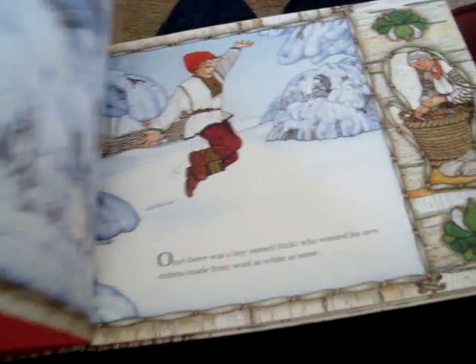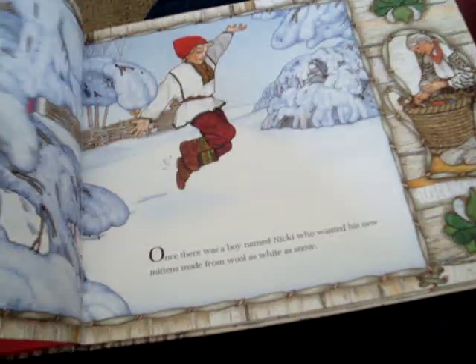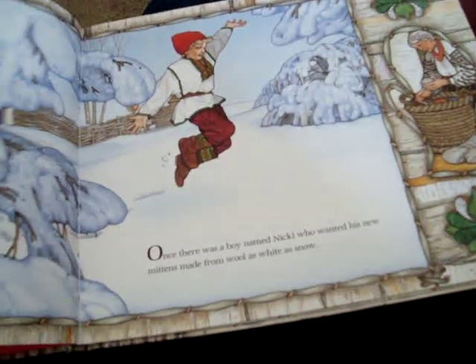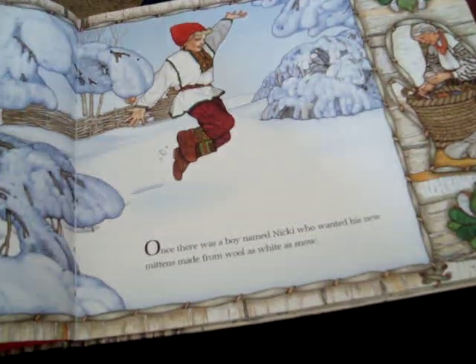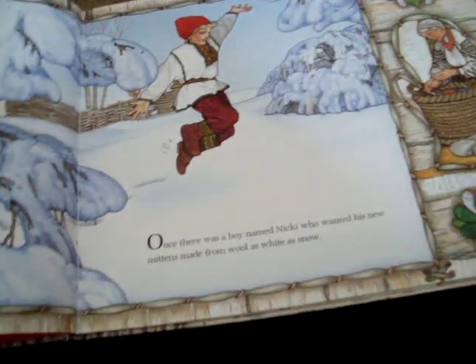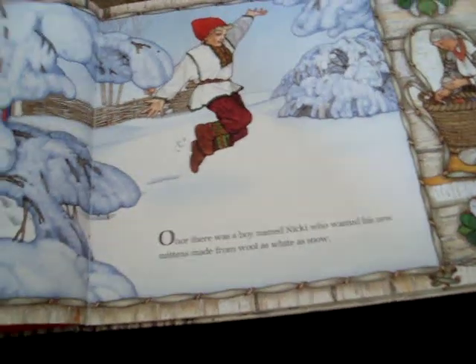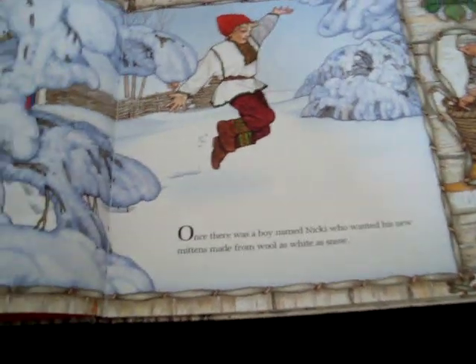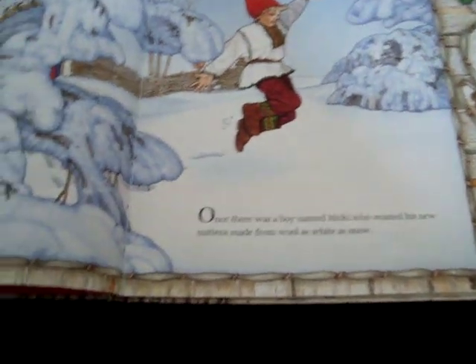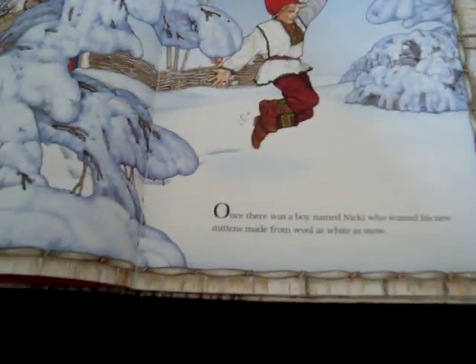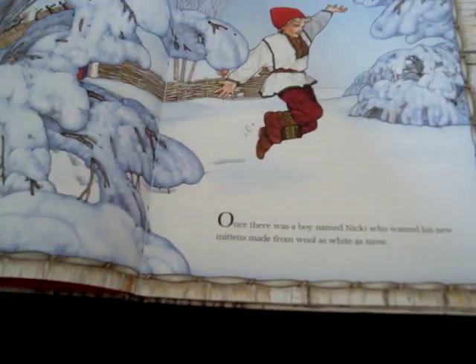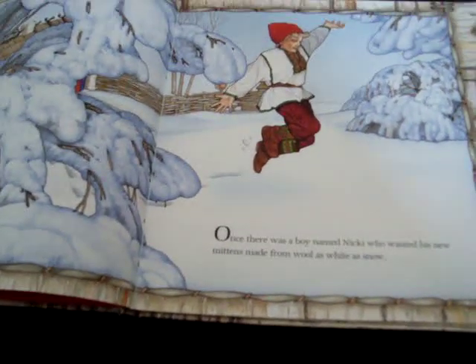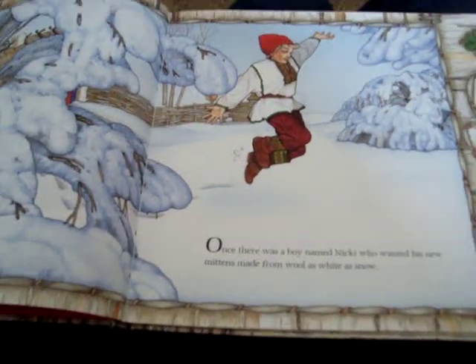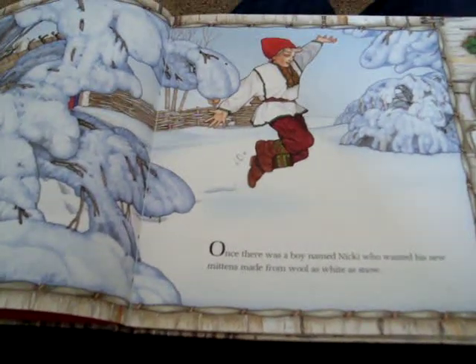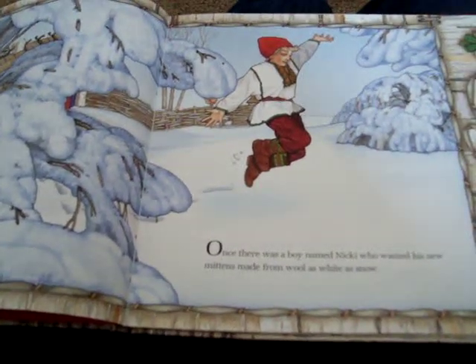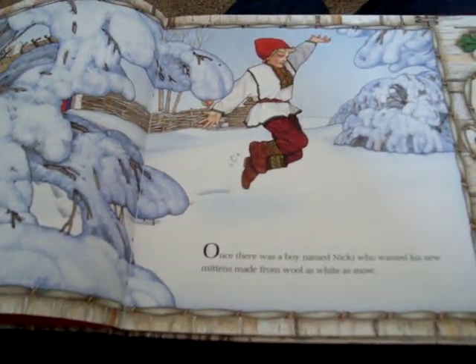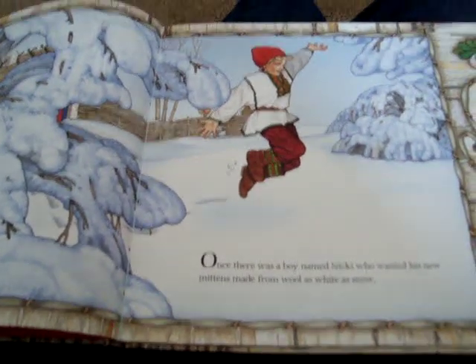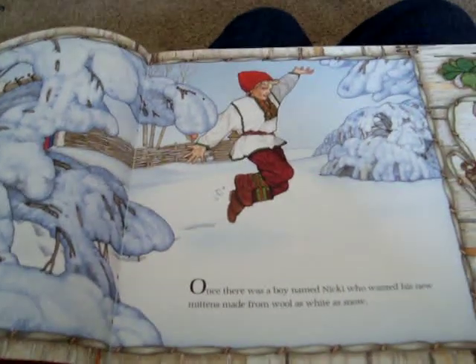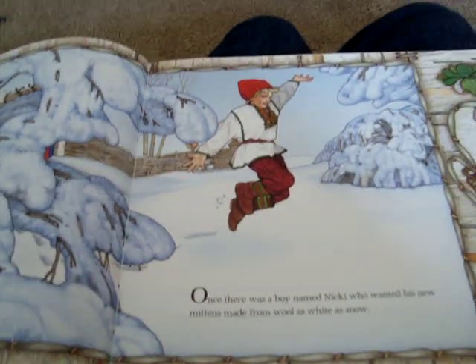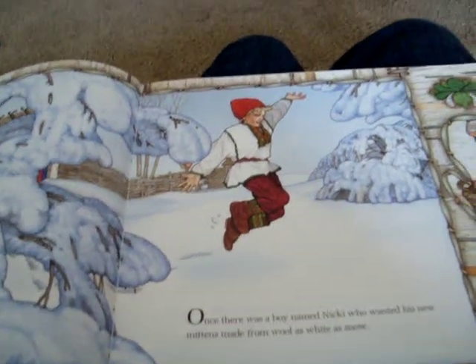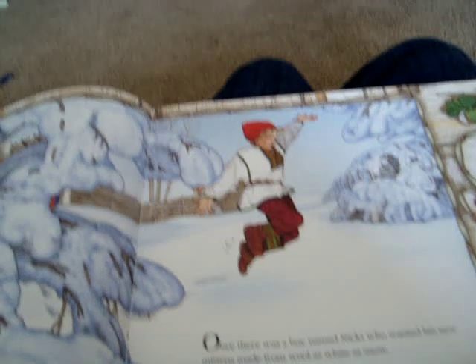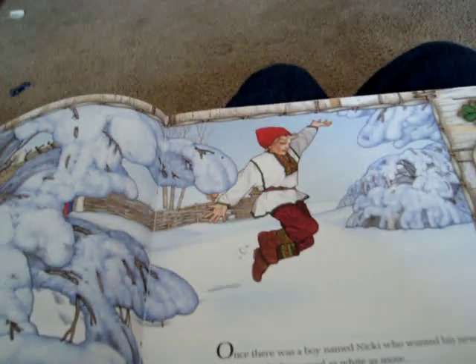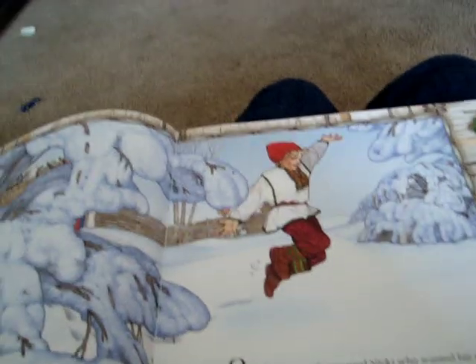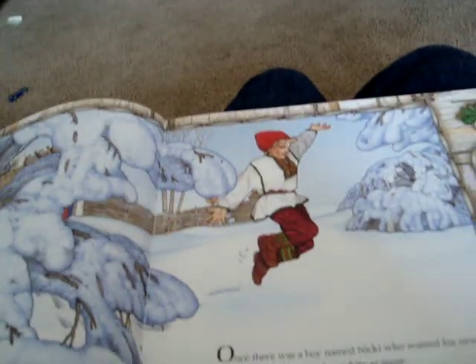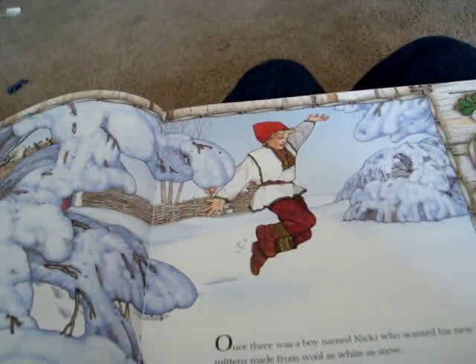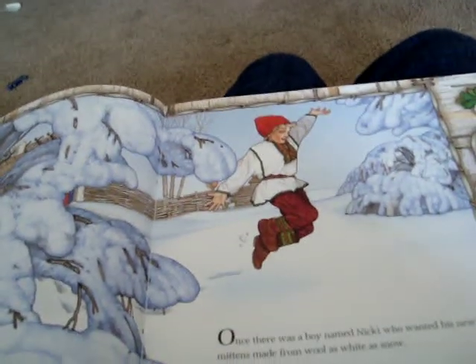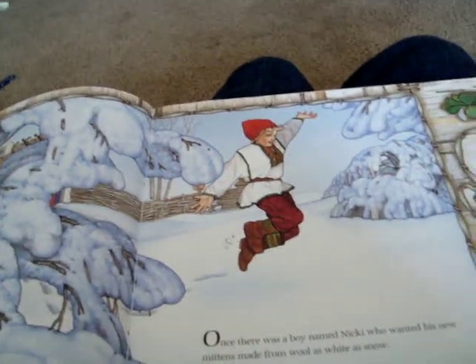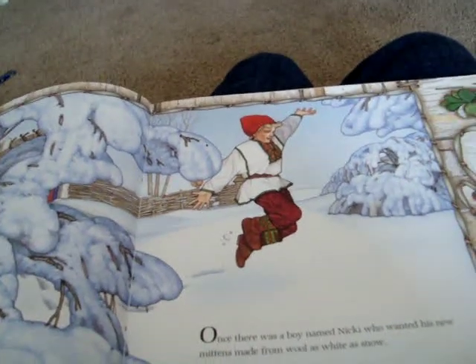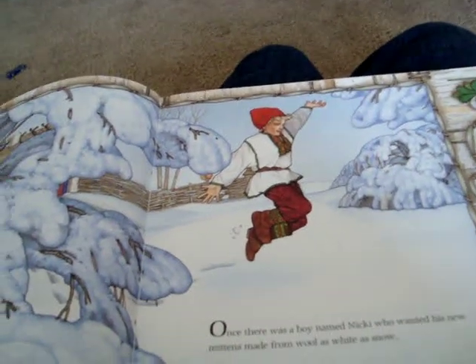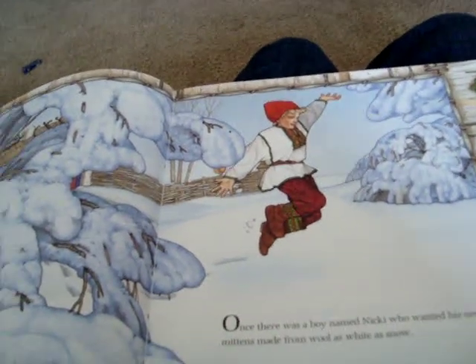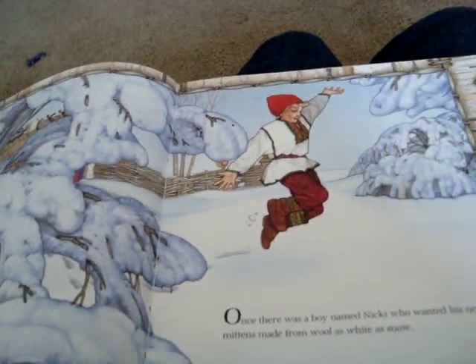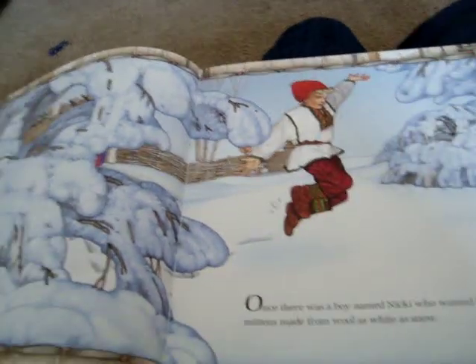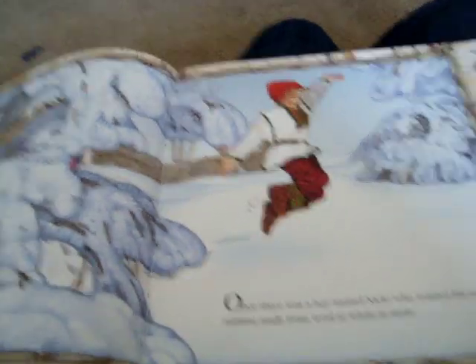Right now we are not going to read the words. We're just going to look at the pictures and see if we can know what the story is going to be about.